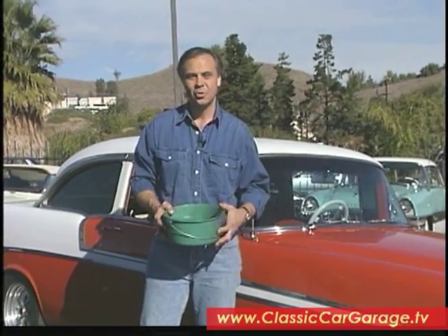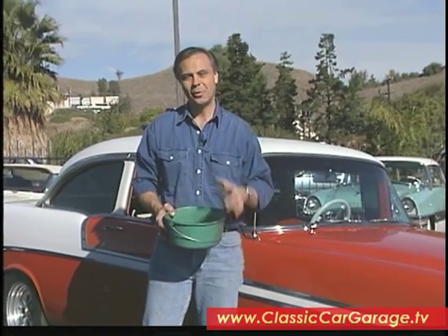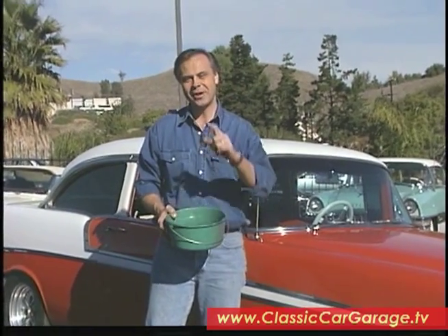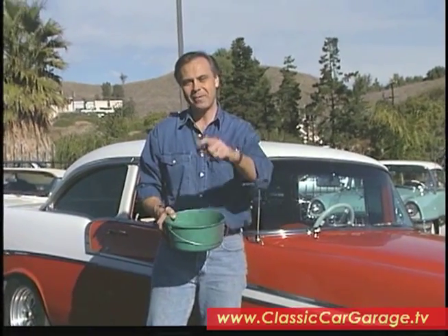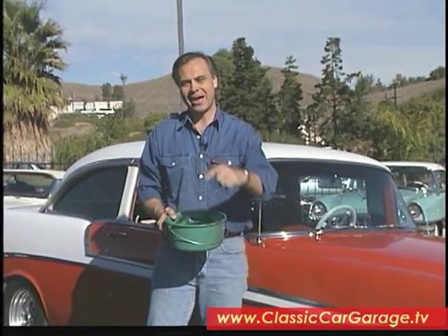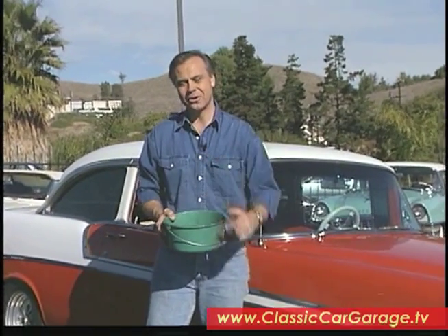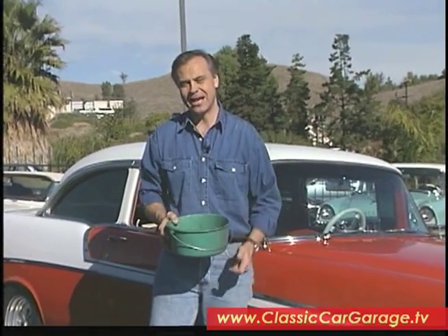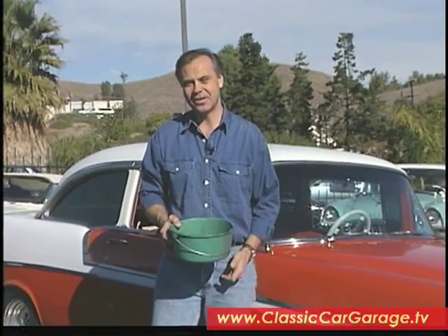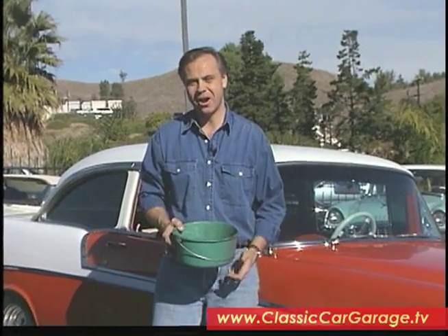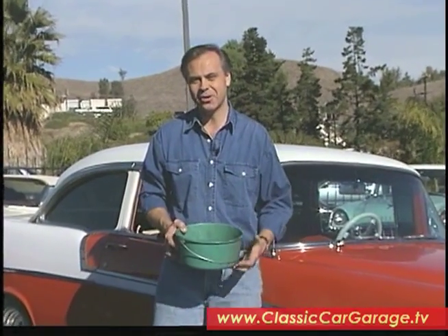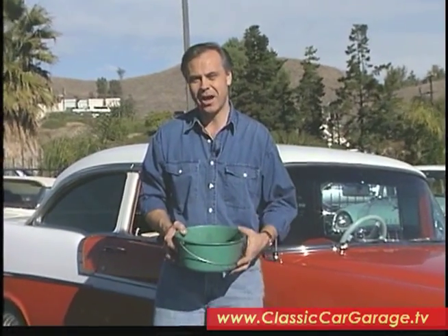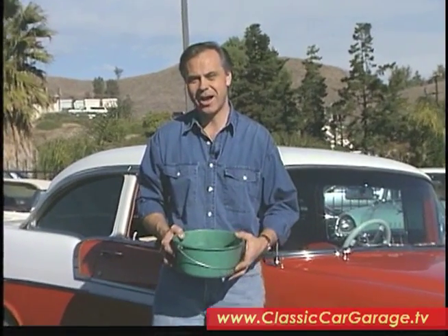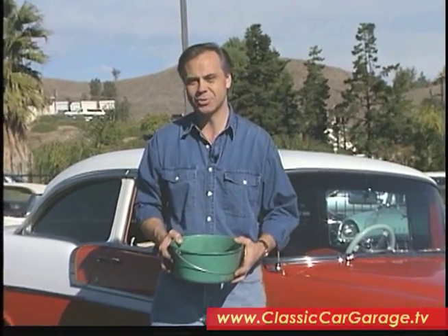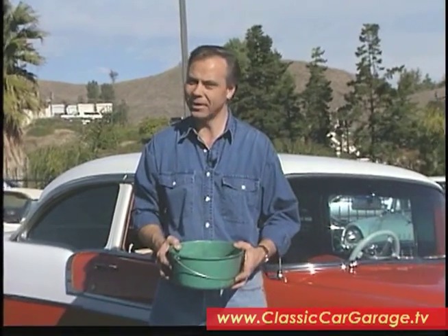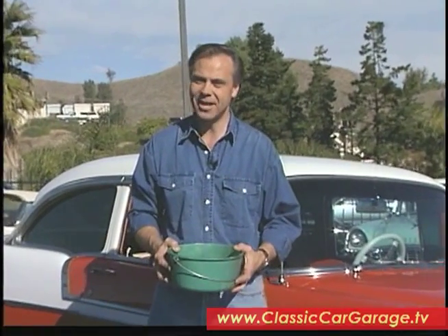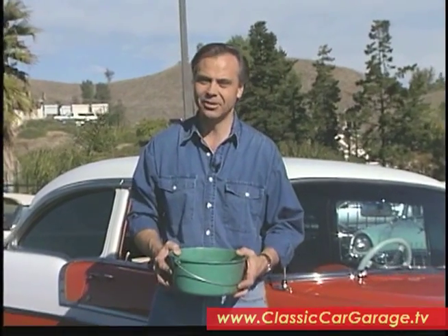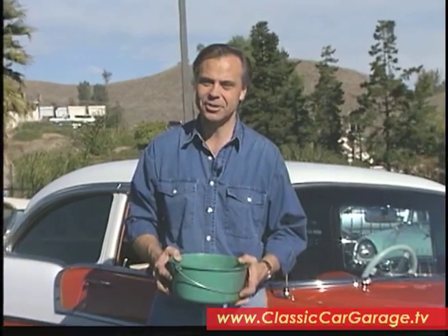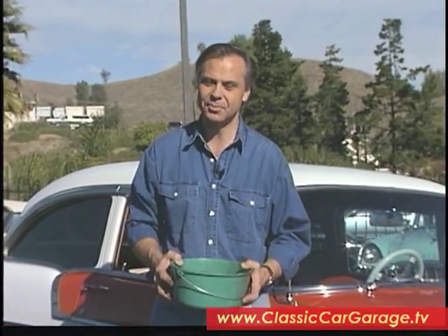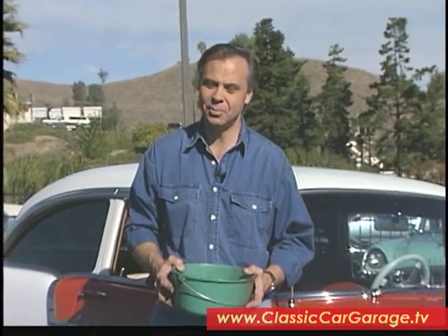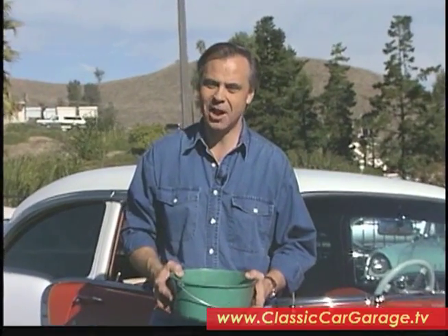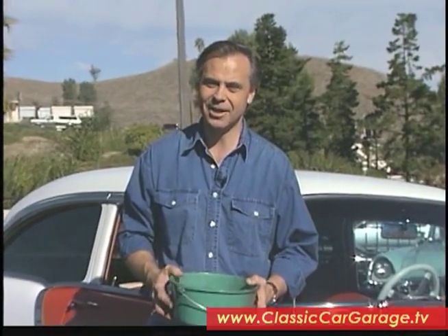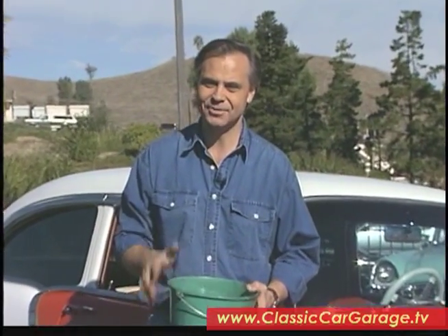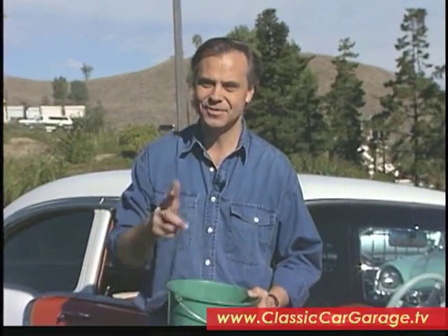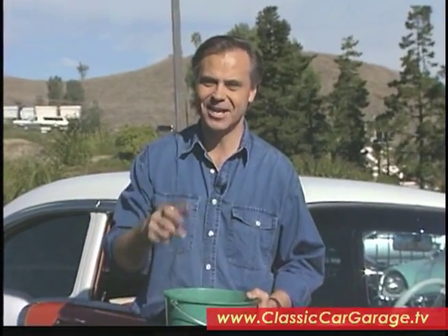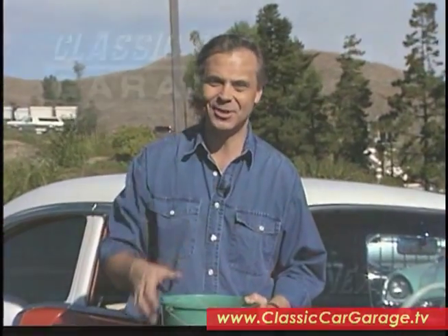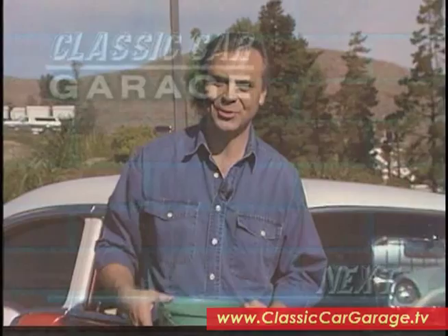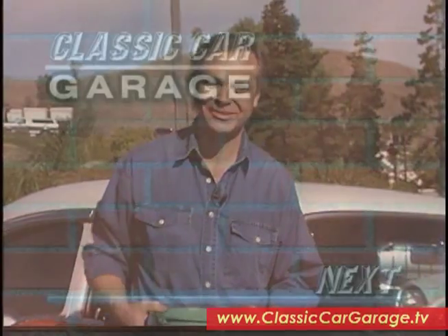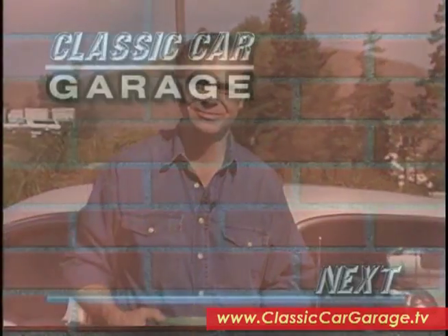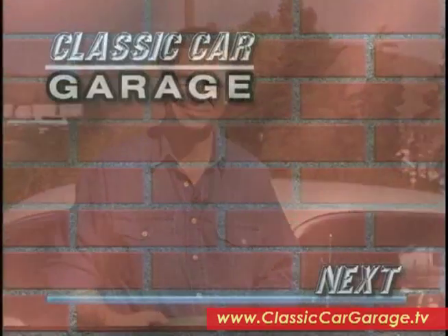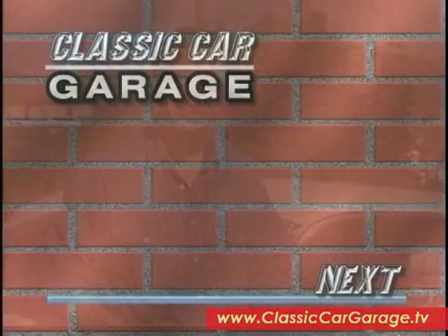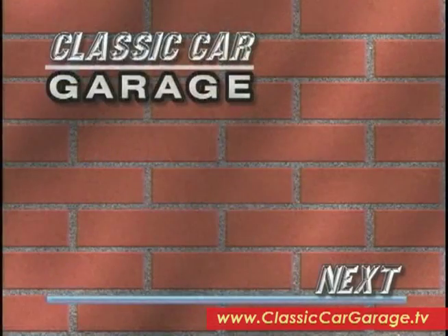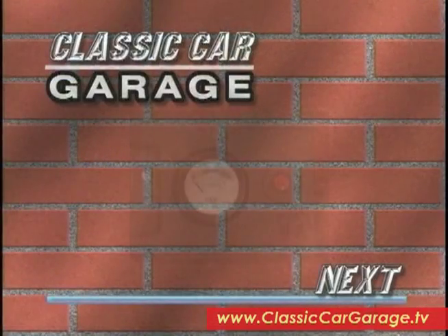When we come back on Classic Car Garage, we're going to take a look at some new products. Stay tuned.